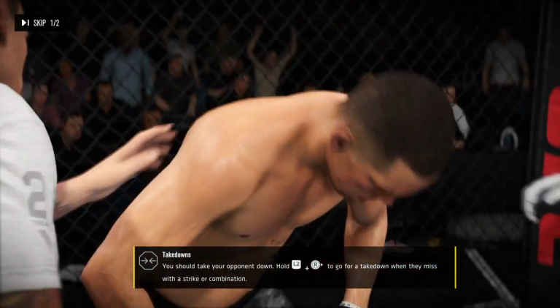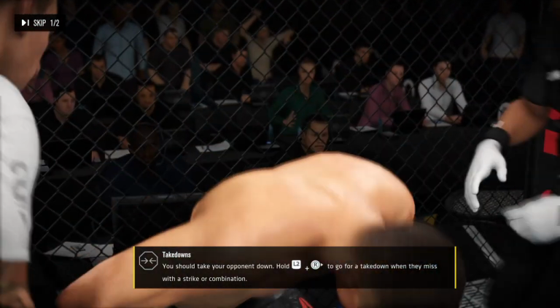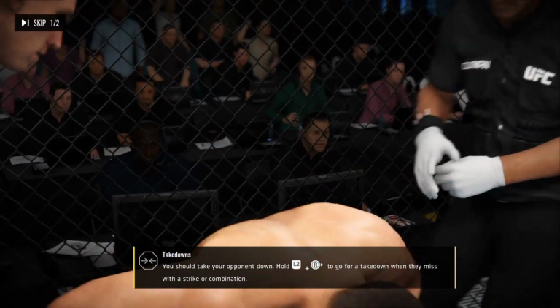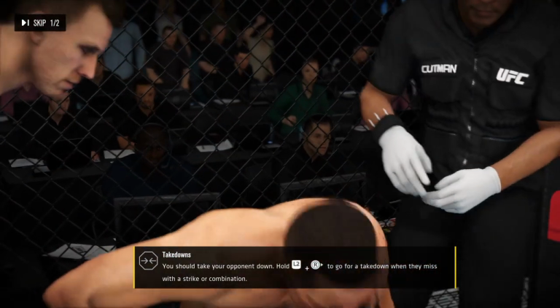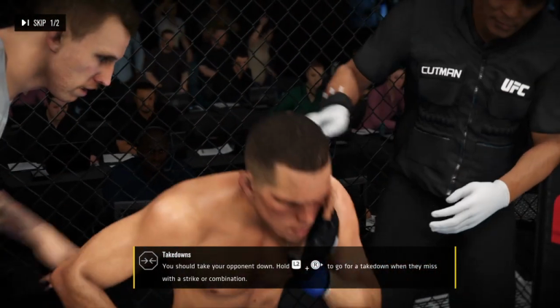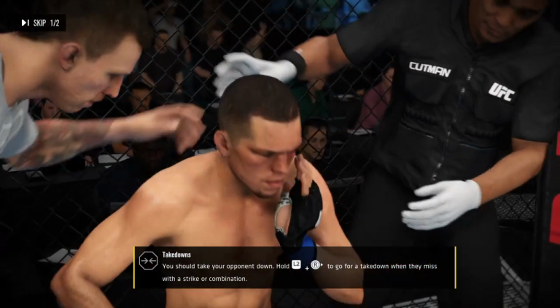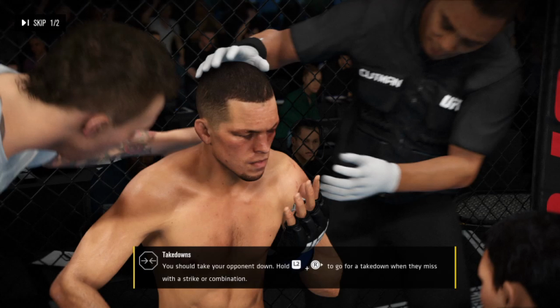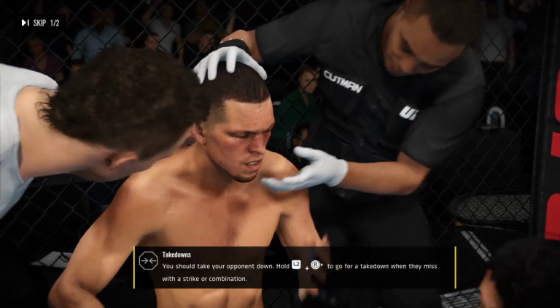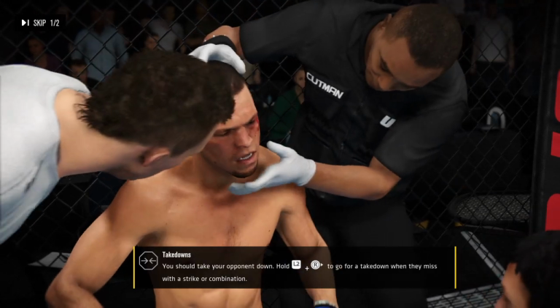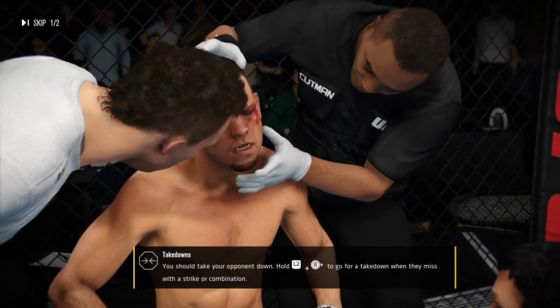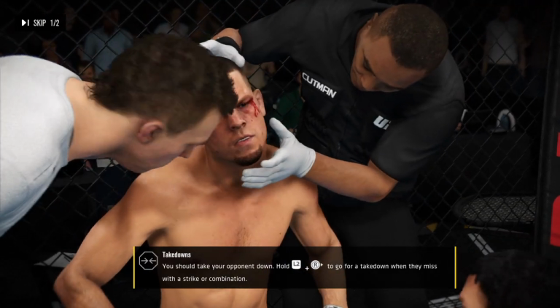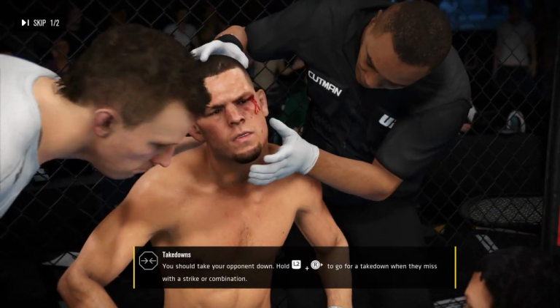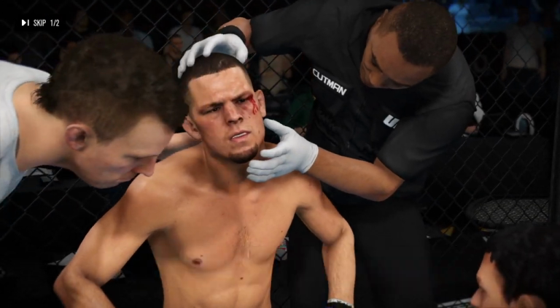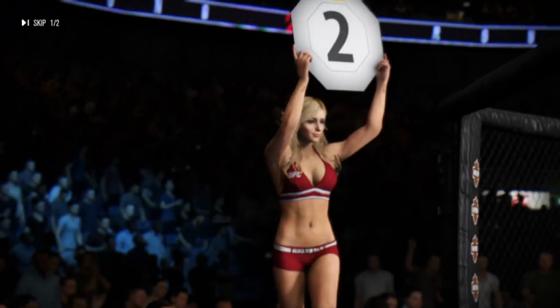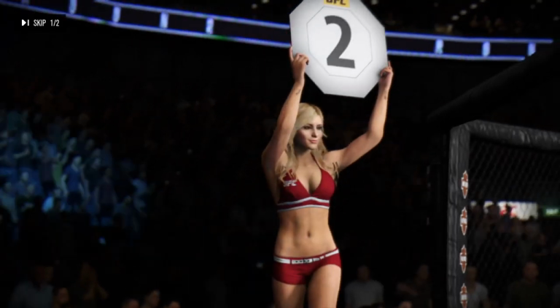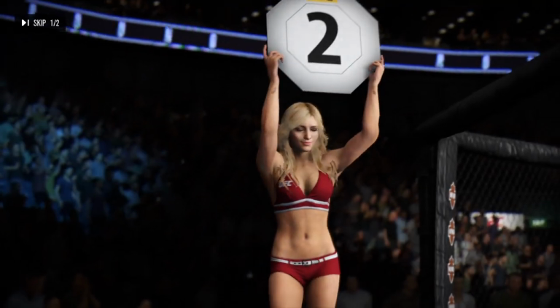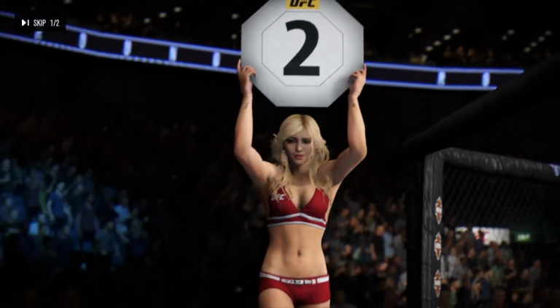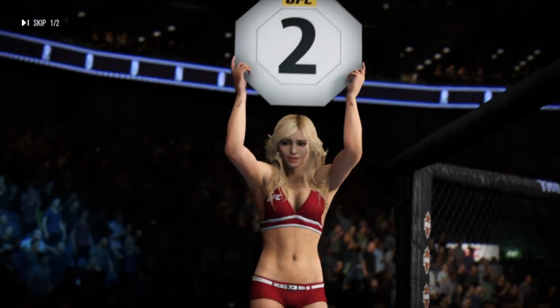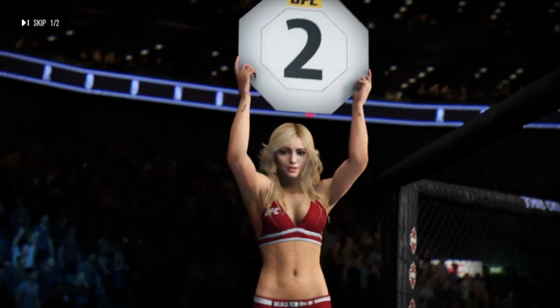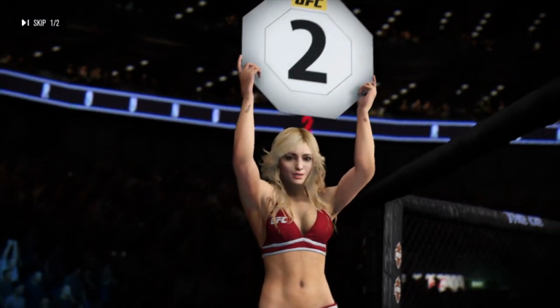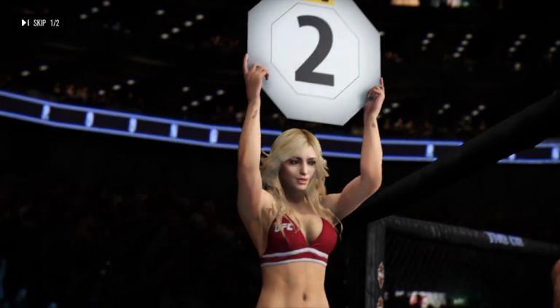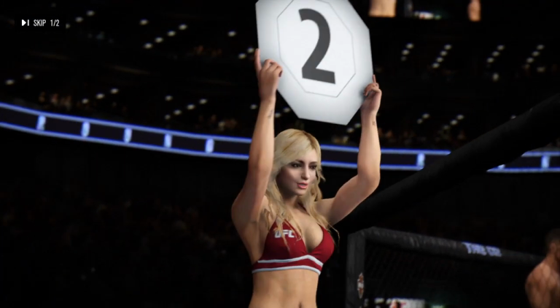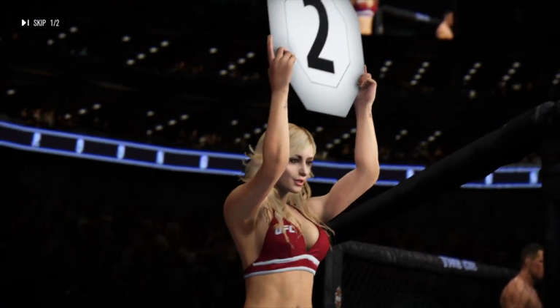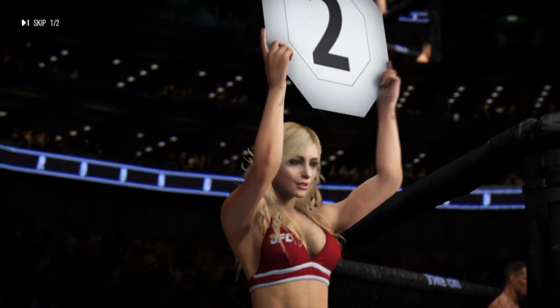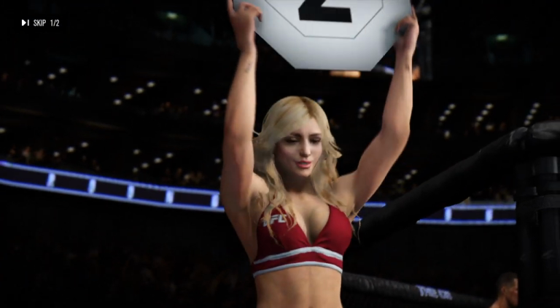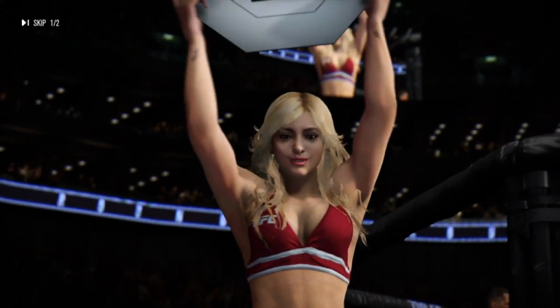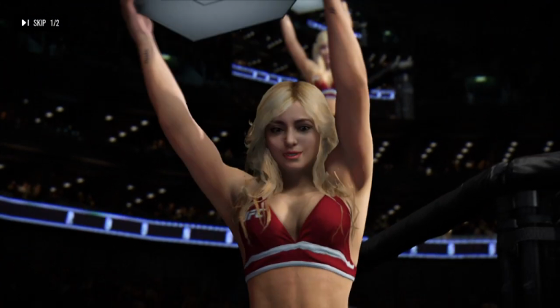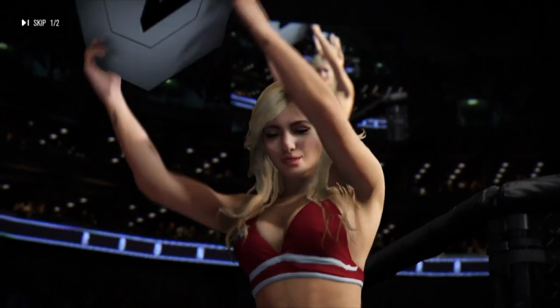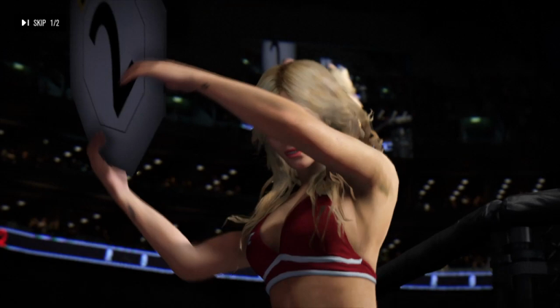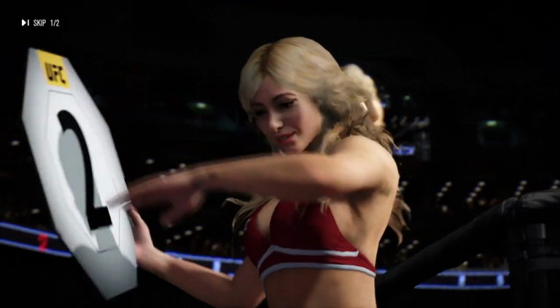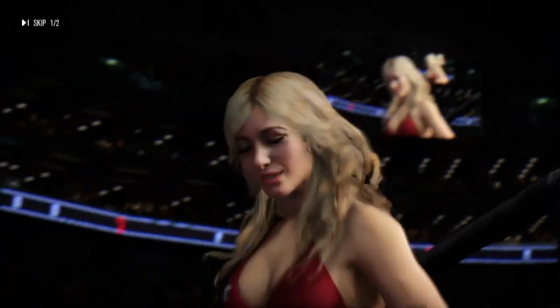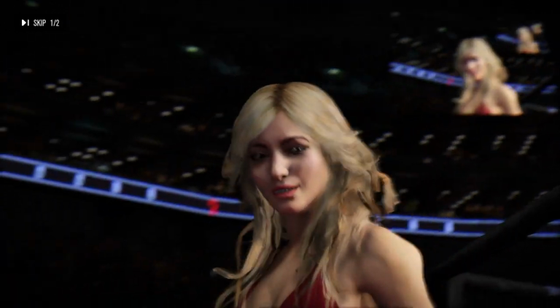Very impressive striking going on in that round. Your striking looking beautiful. Good to have Brazil's Jenny Andrade in the building here.